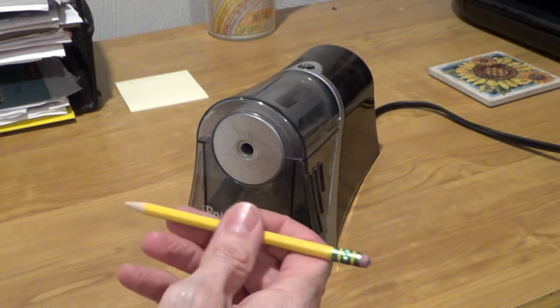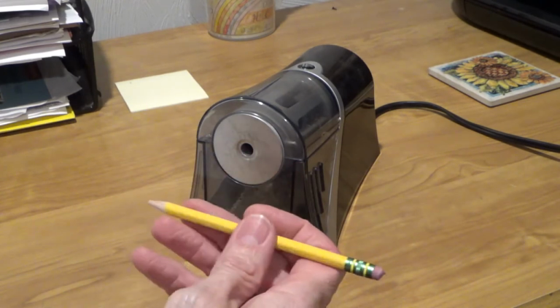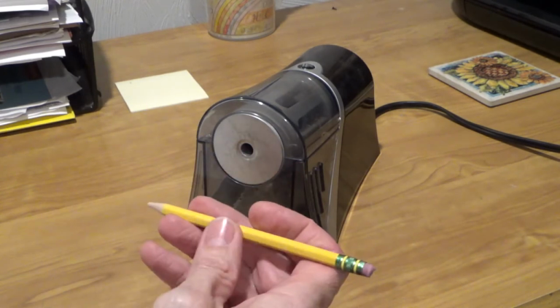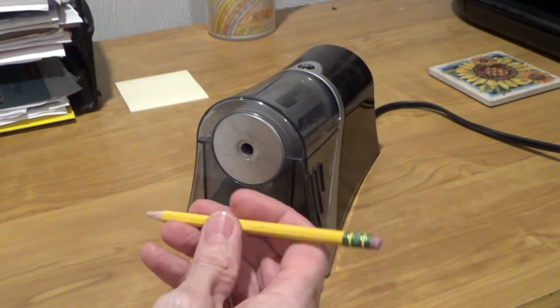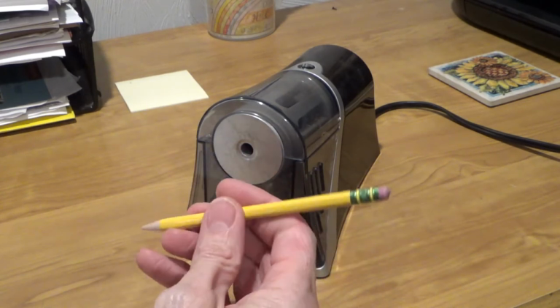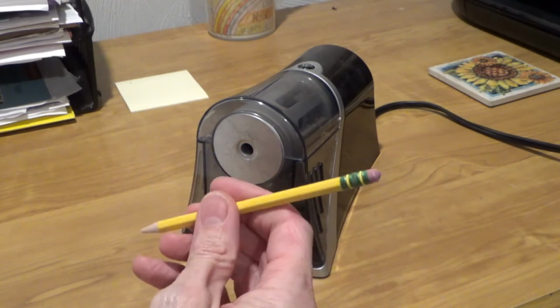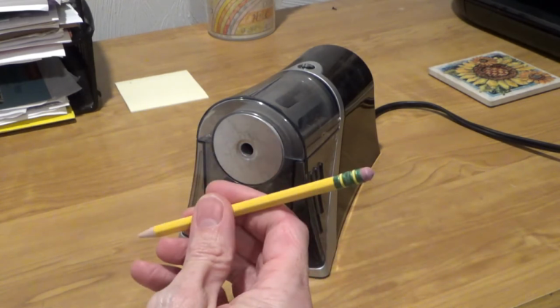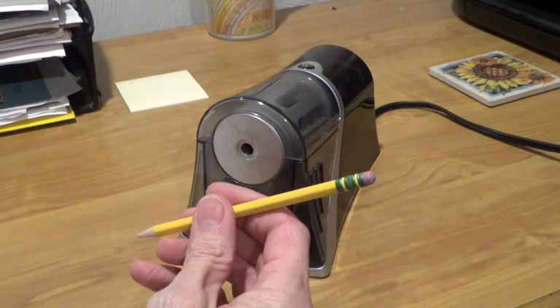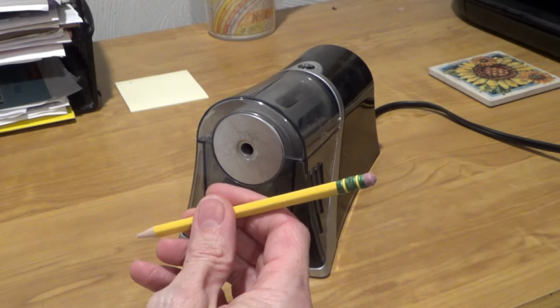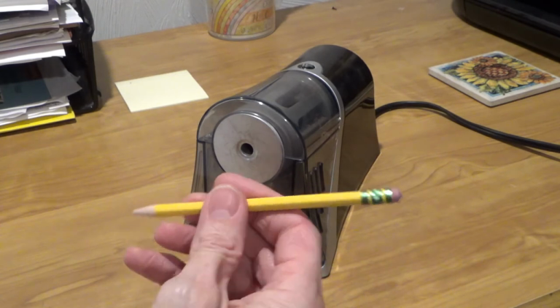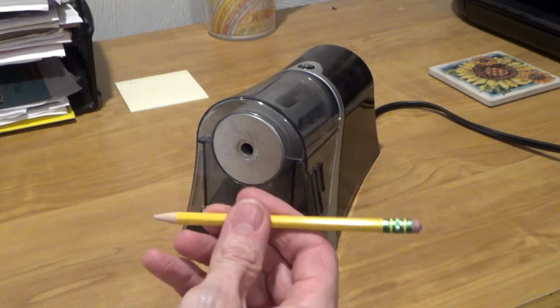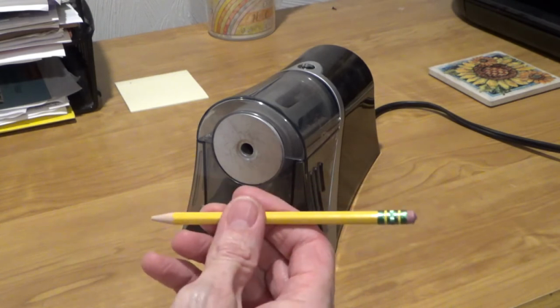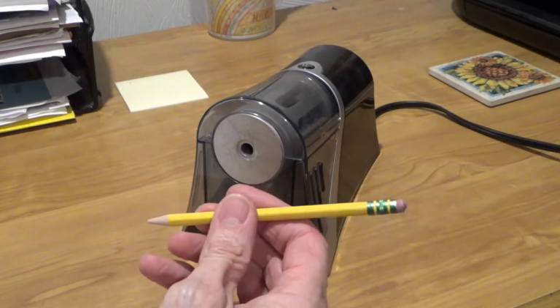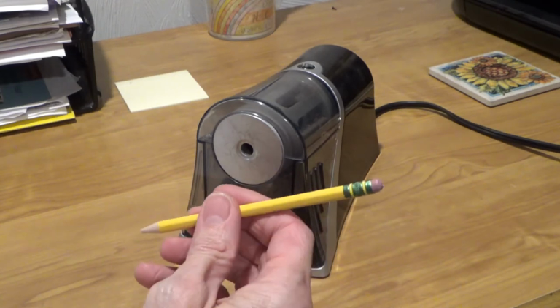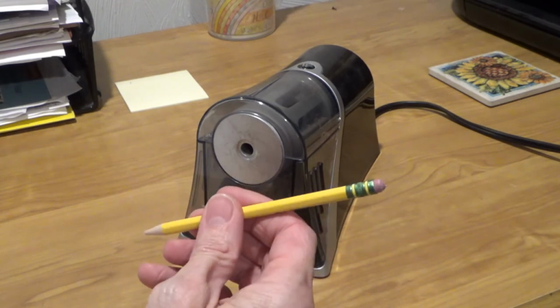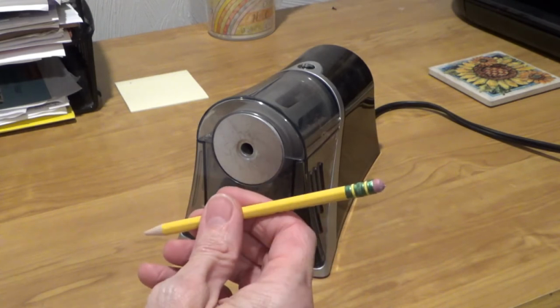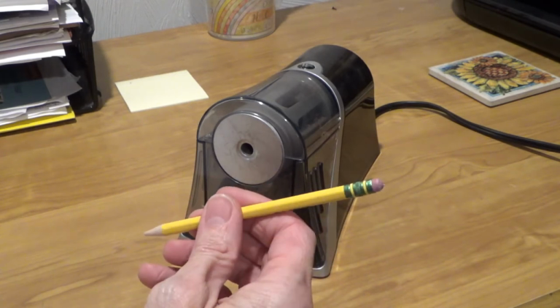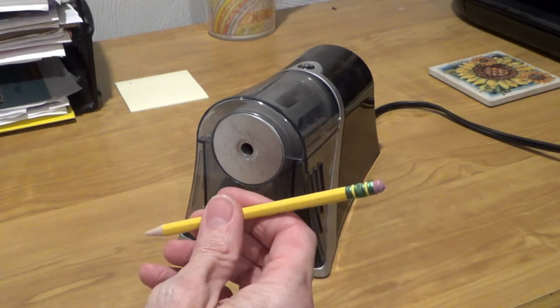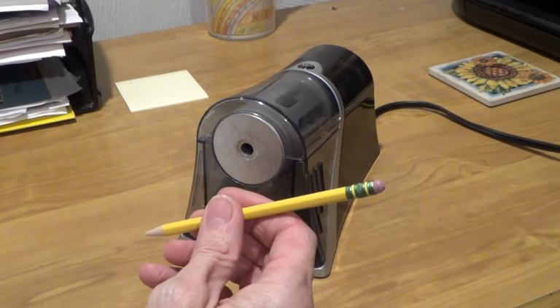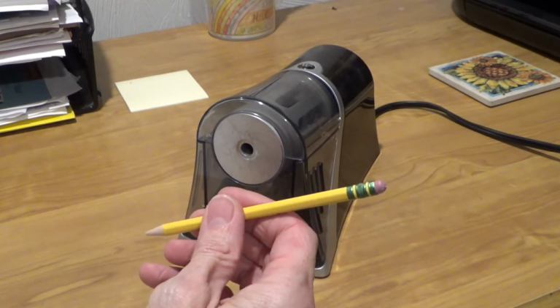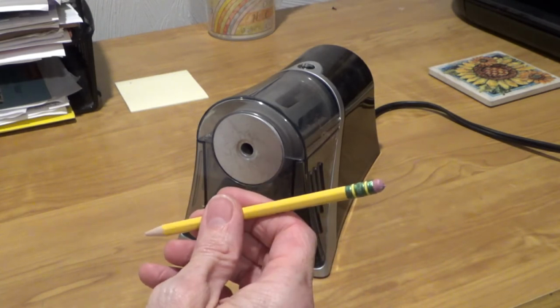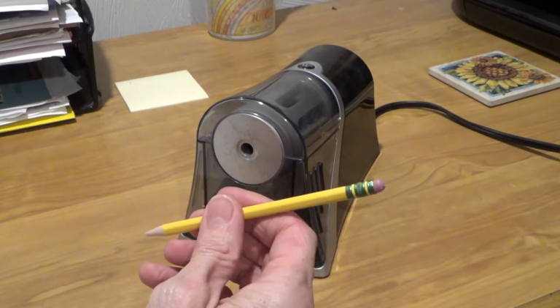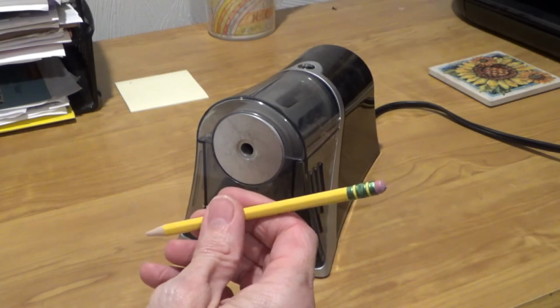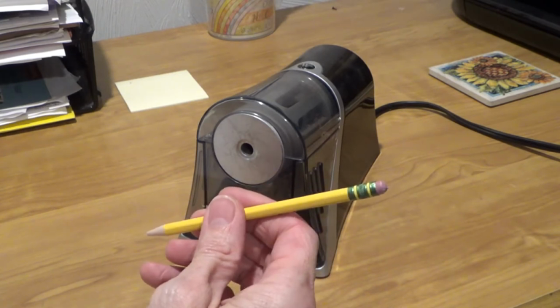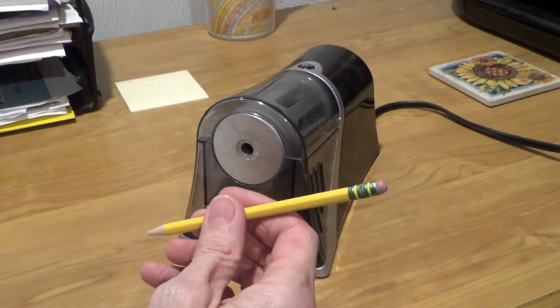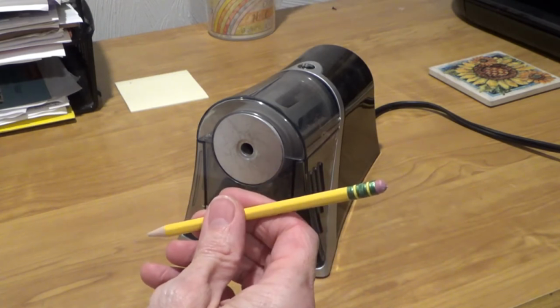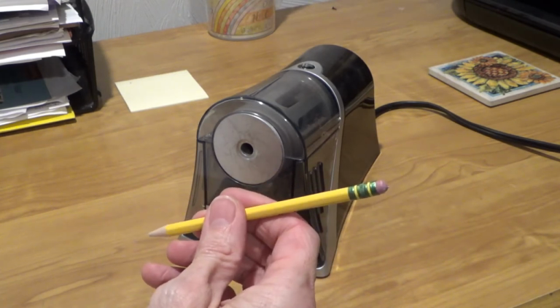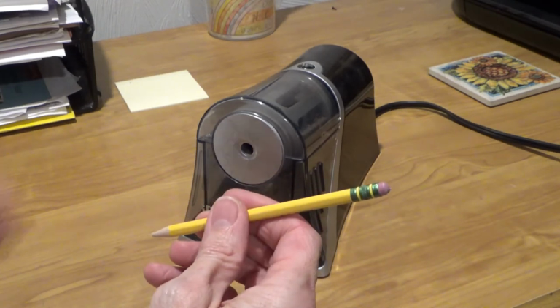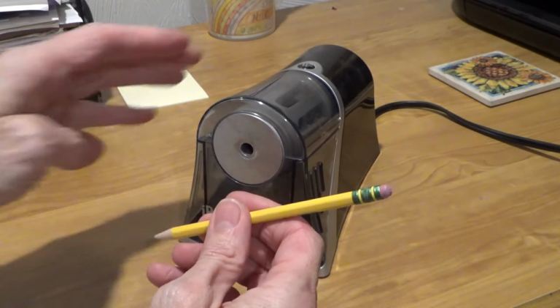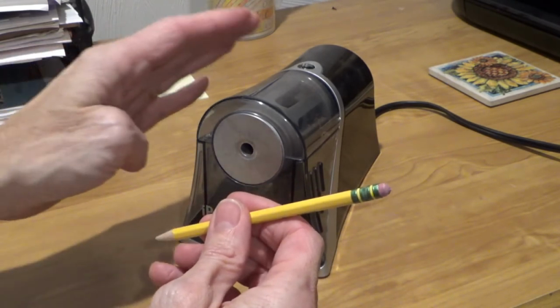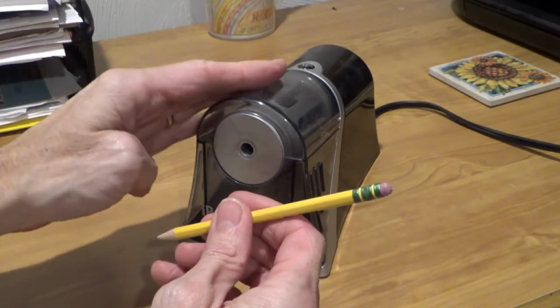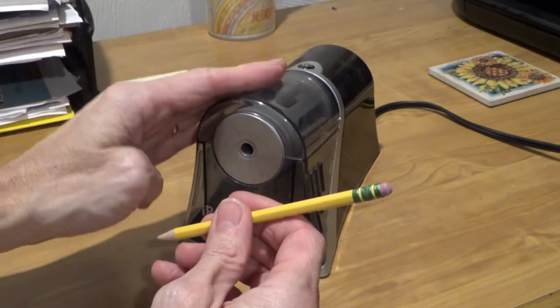Now, there's a lot of different sharpeners — hand-held ones, cranking ones — but for this video we're going to use an electric one.